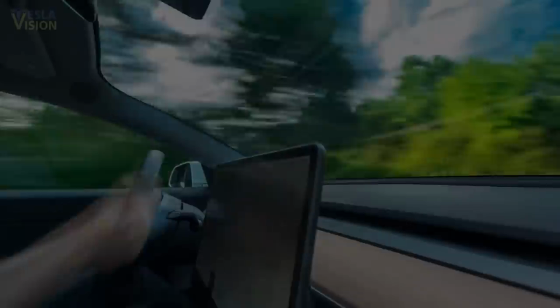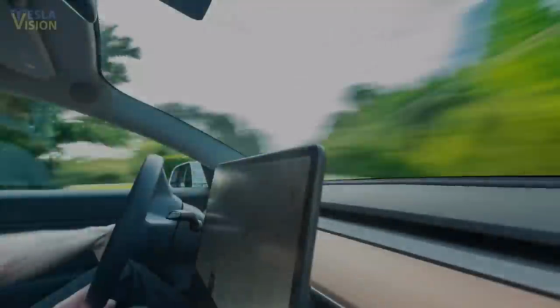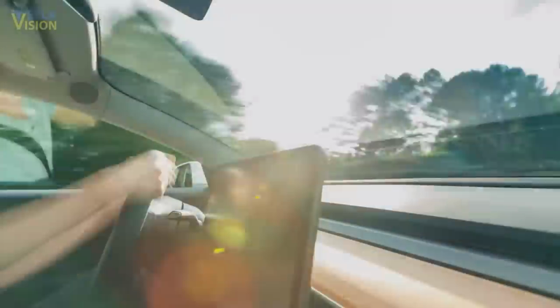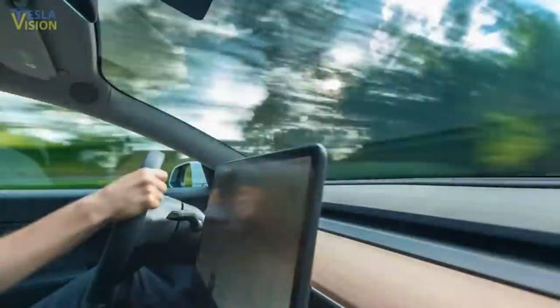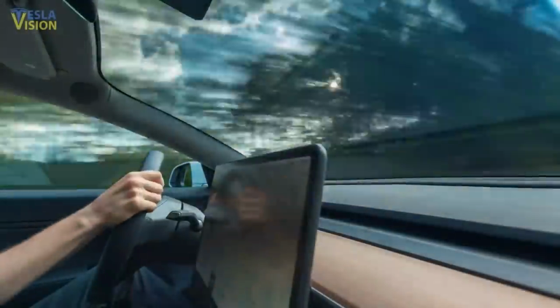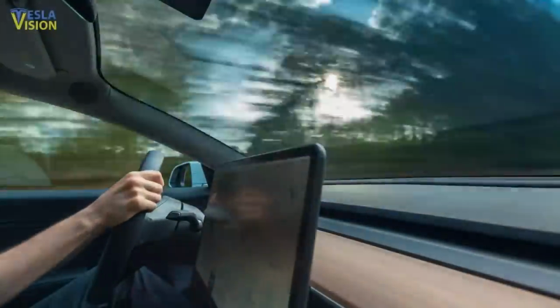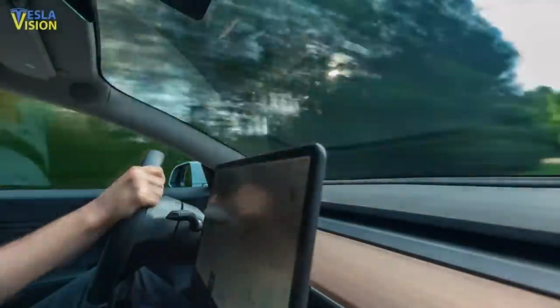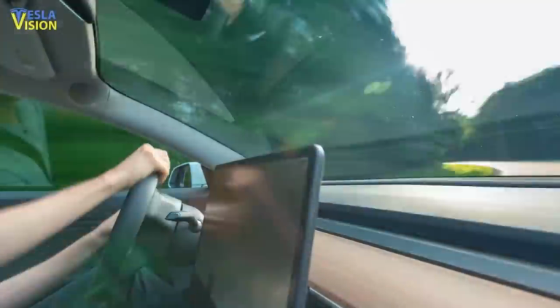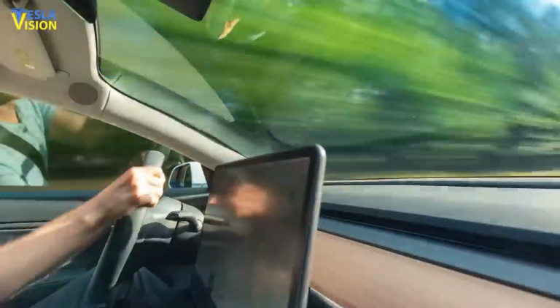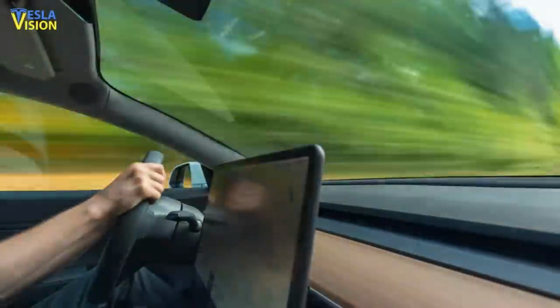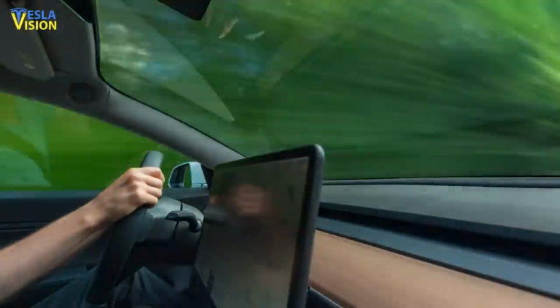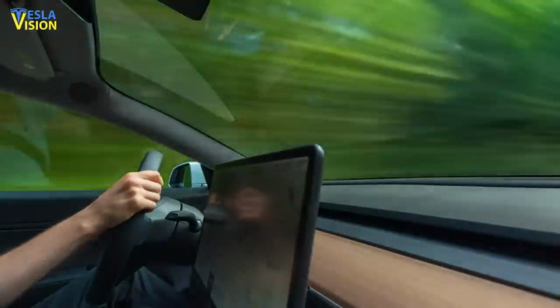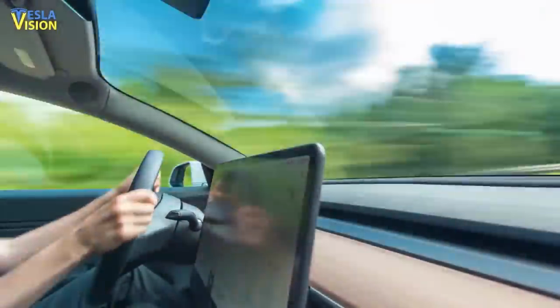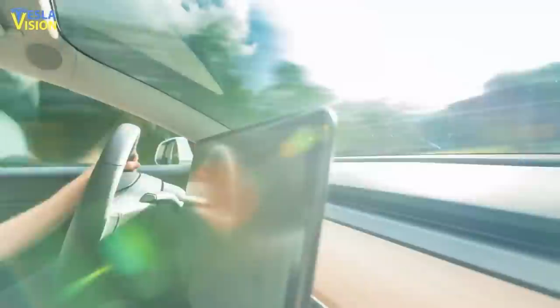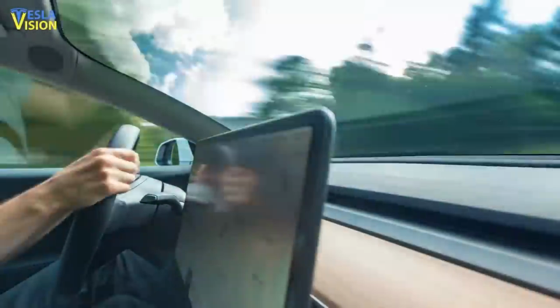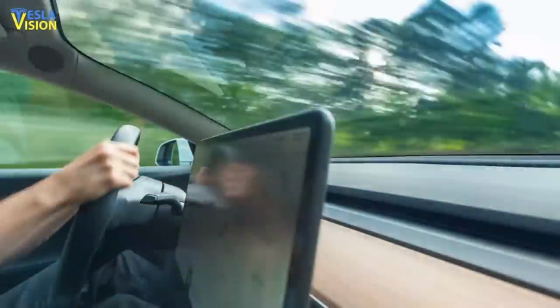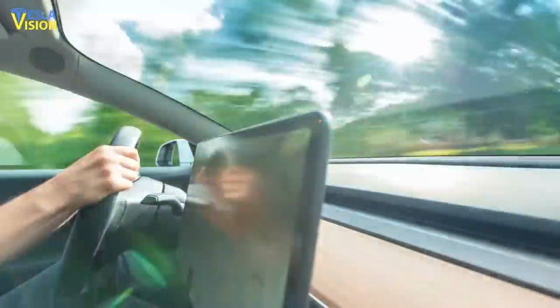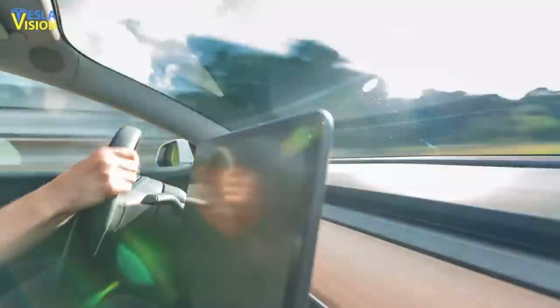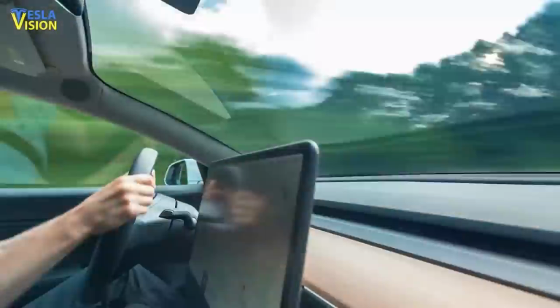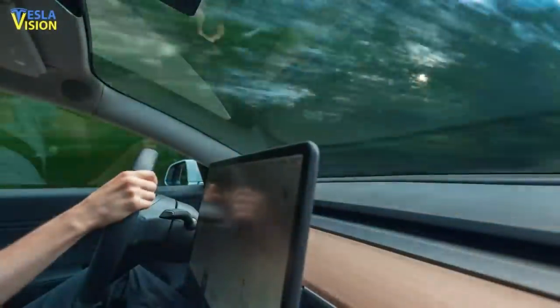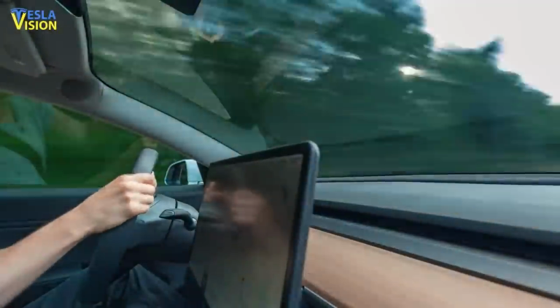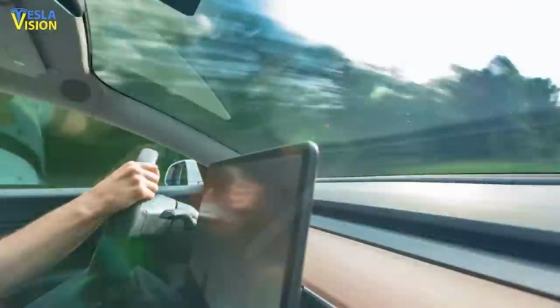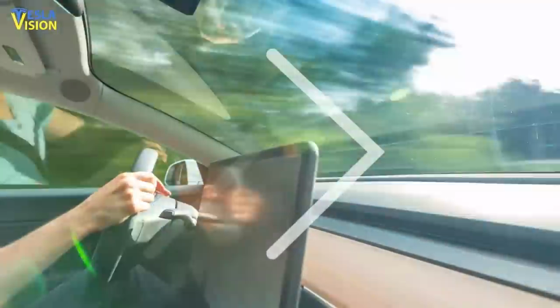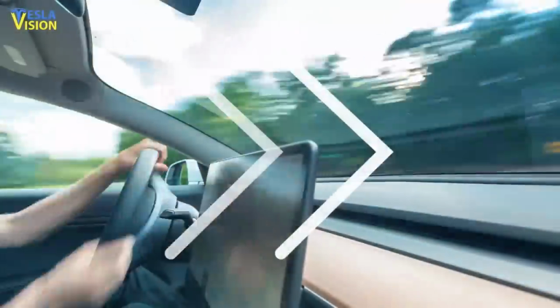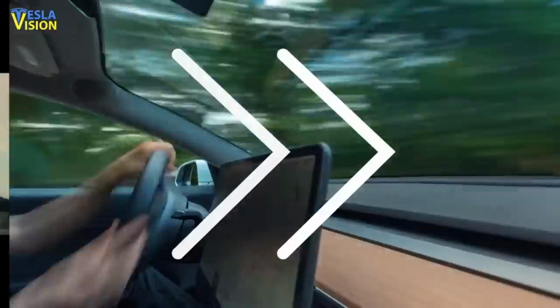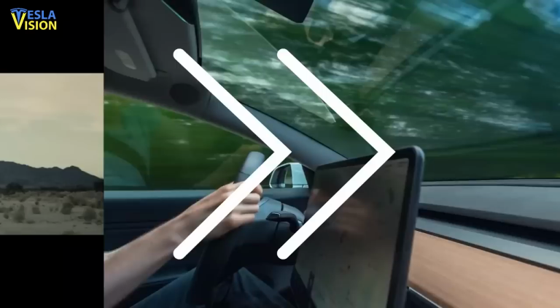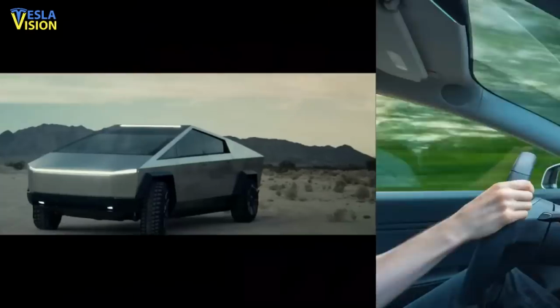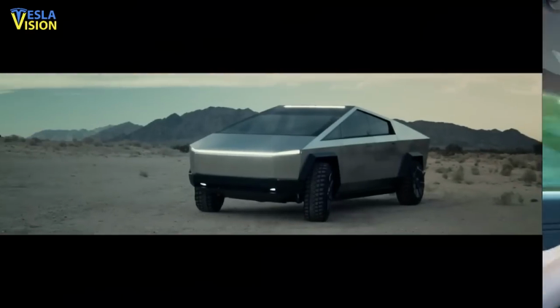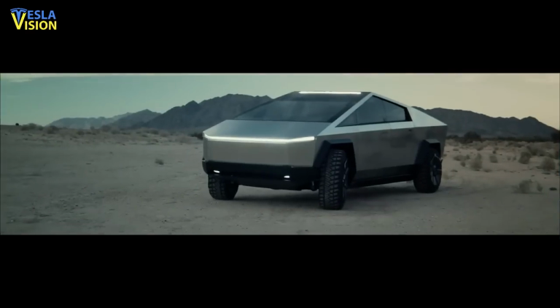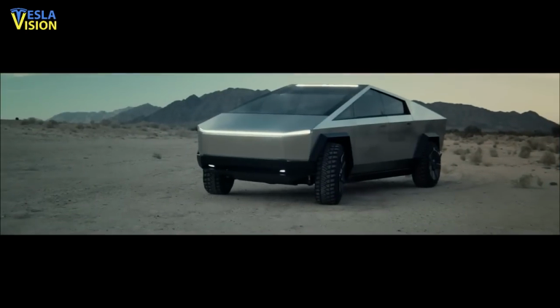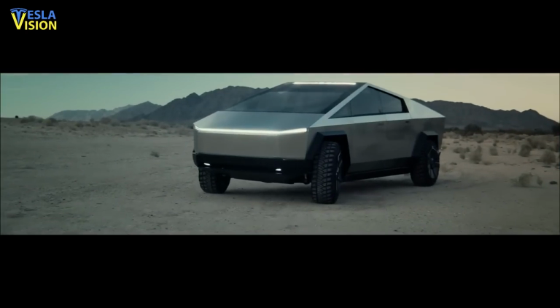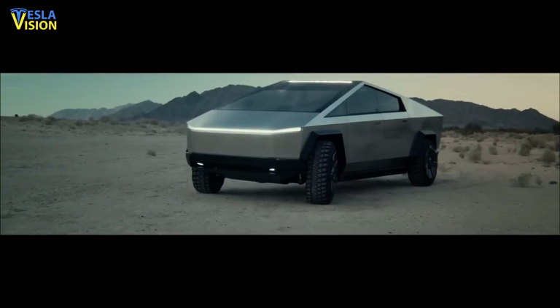Welcome to Tesla Vision. Let's talk about the most recent Tesla news and updates on Tesla's Cybertruck.